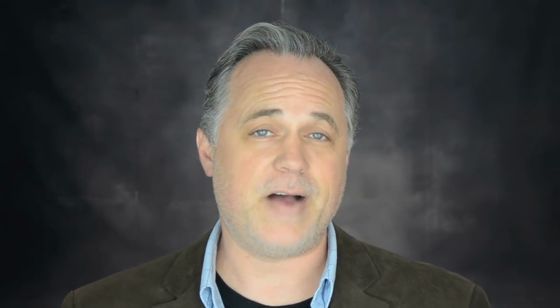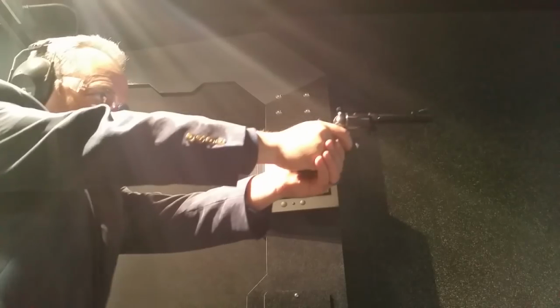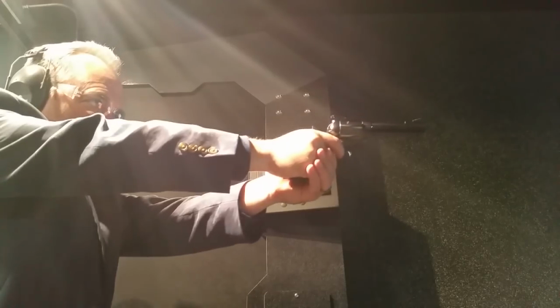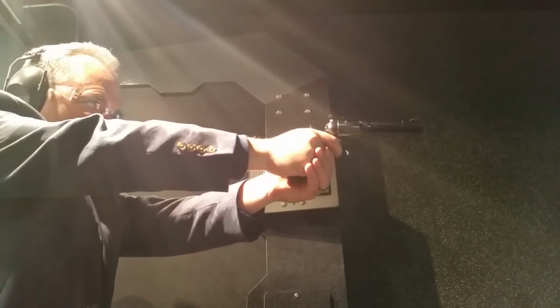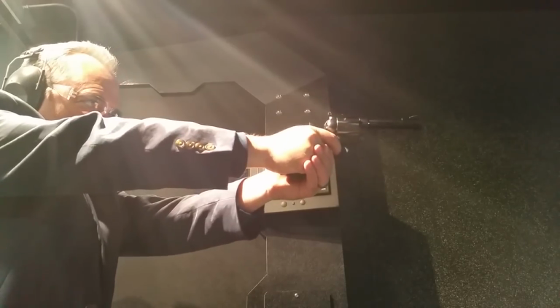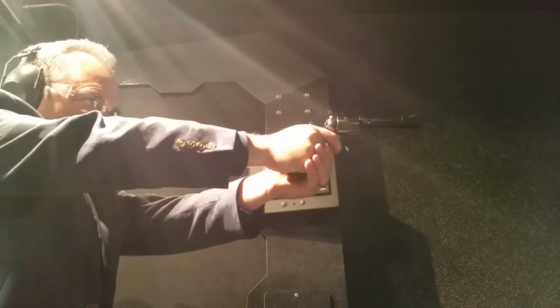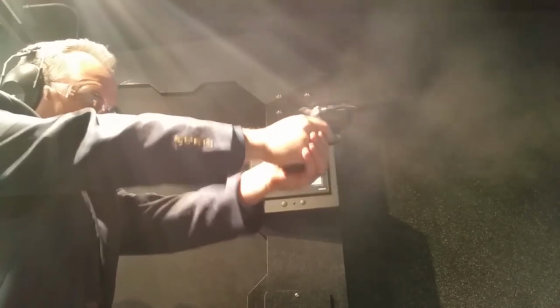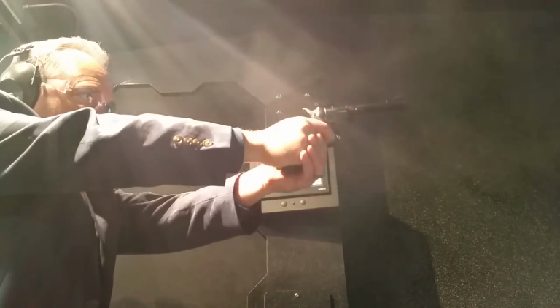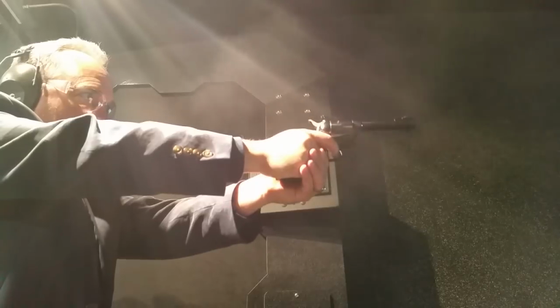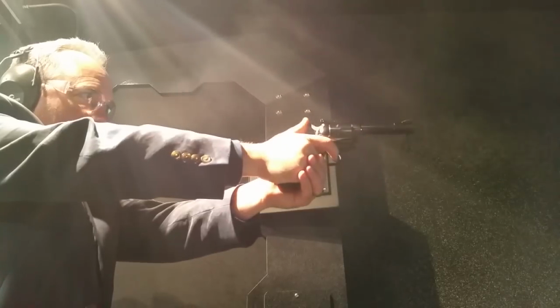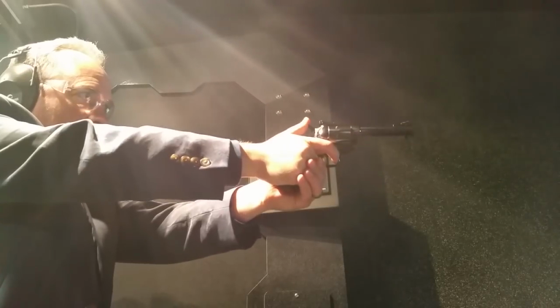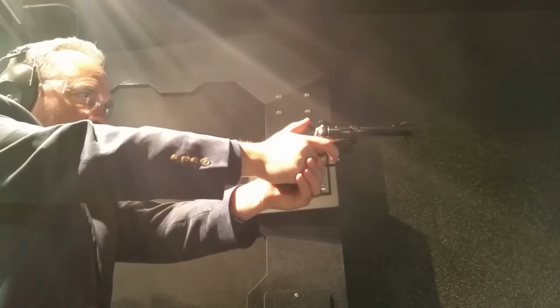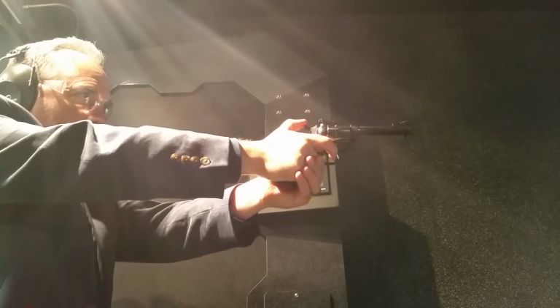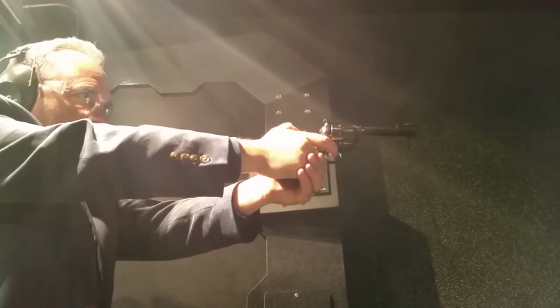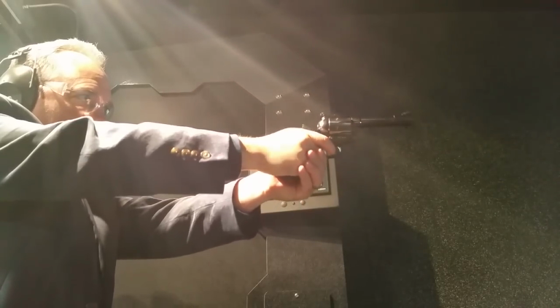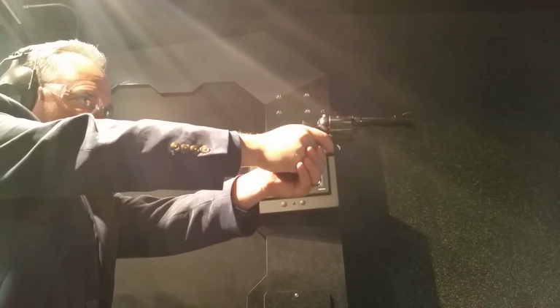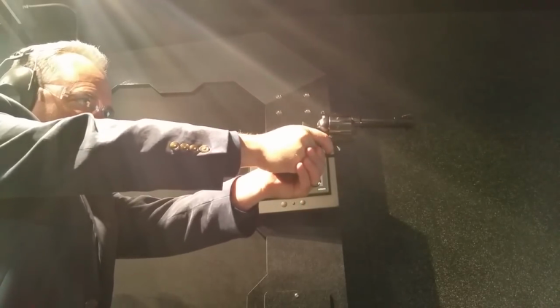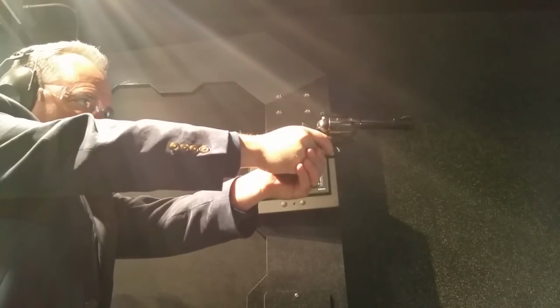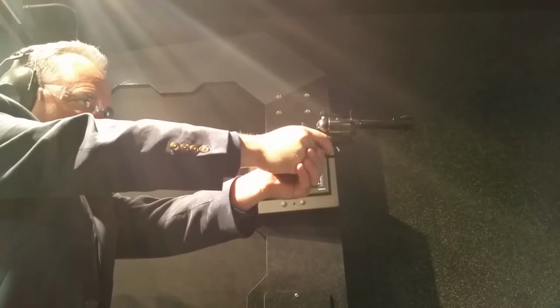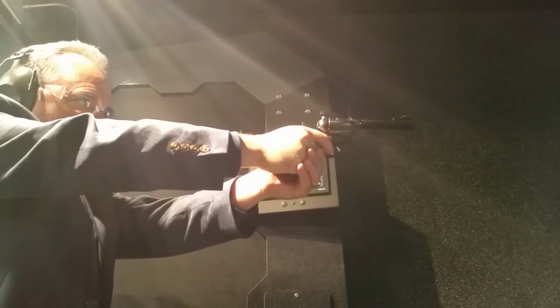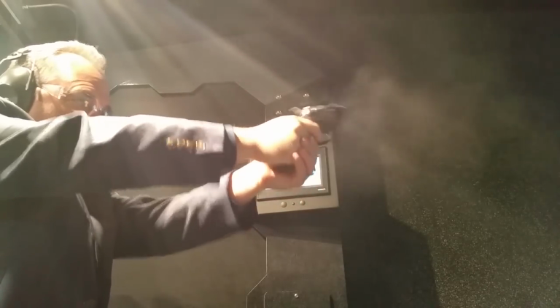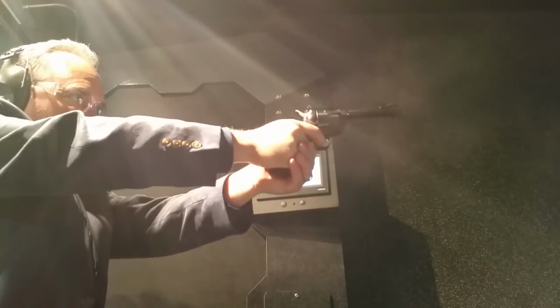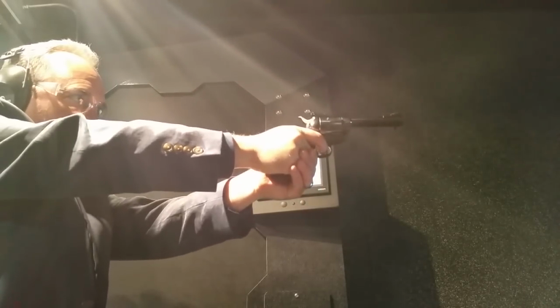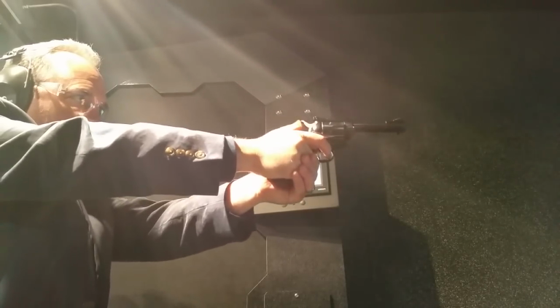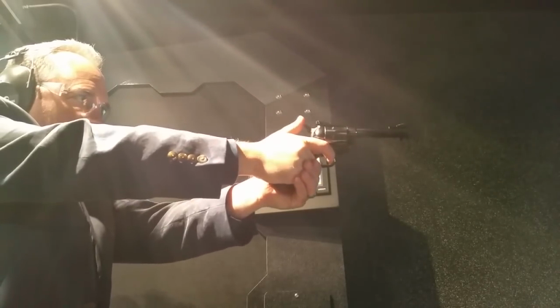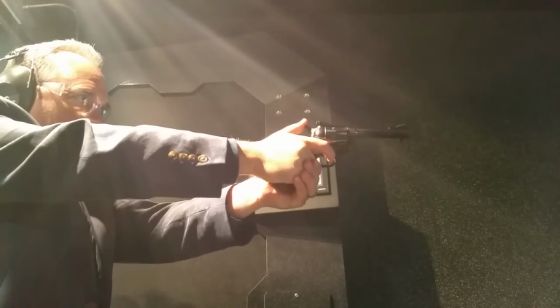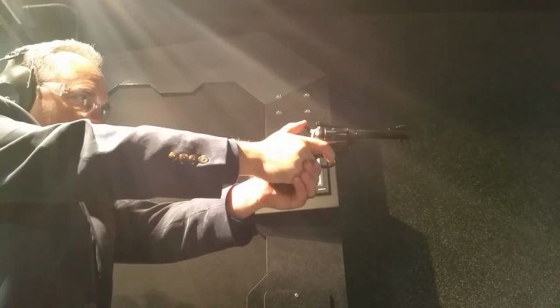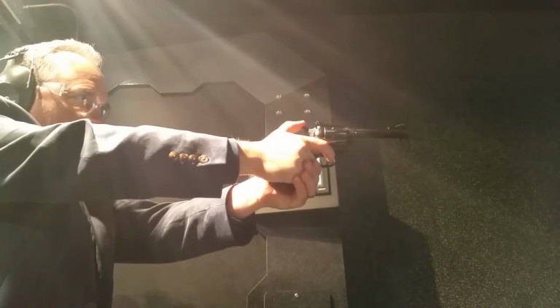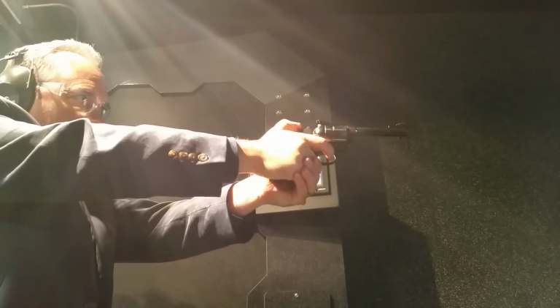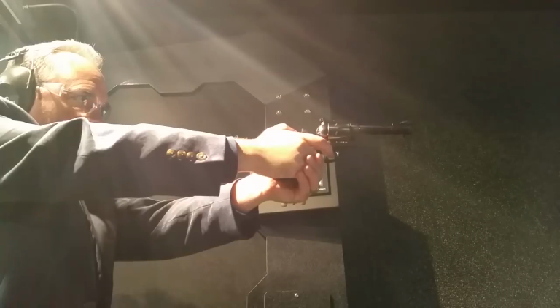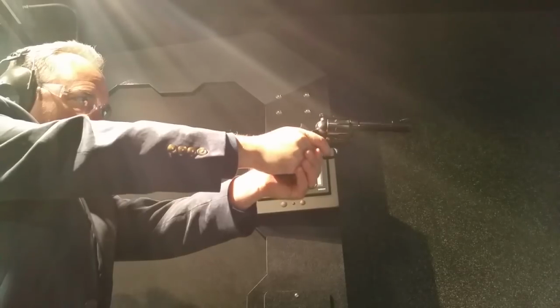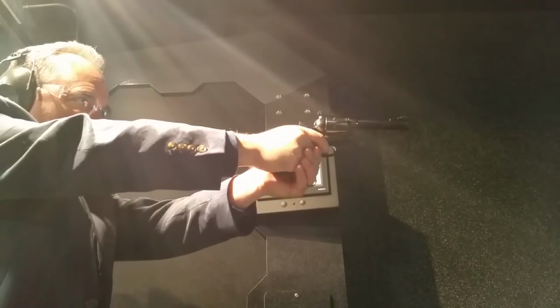Number five: there are 16 calibers of Blackhawks being produced, ranging from a .30 Carbine all the way up to a .480 Ruger.